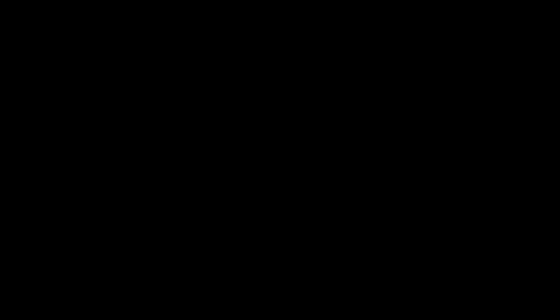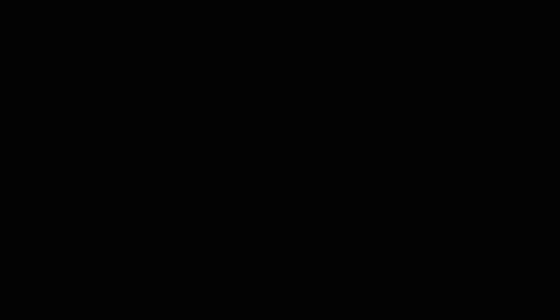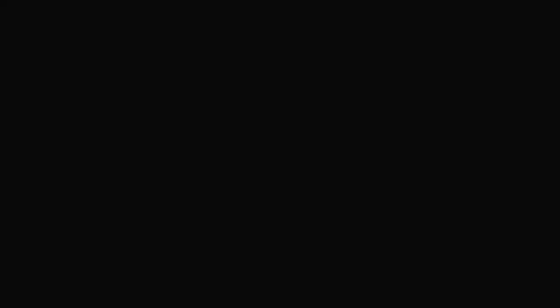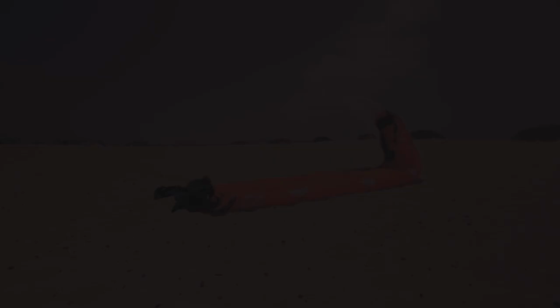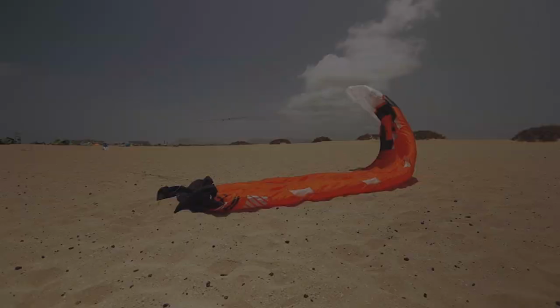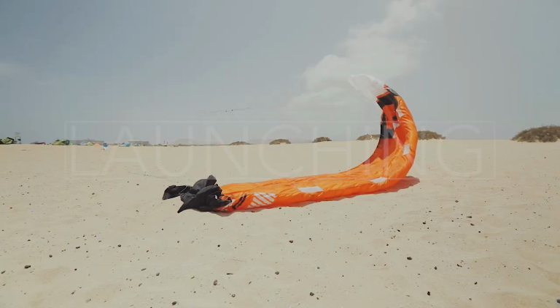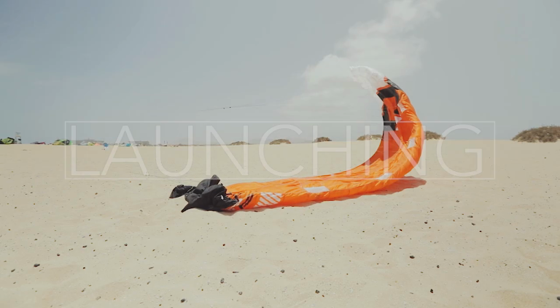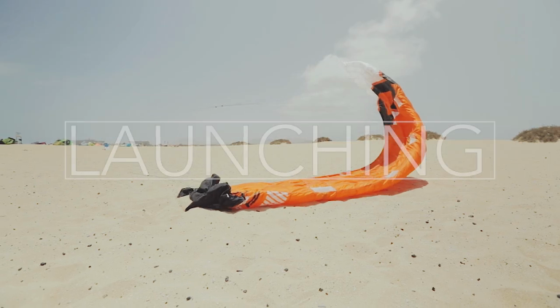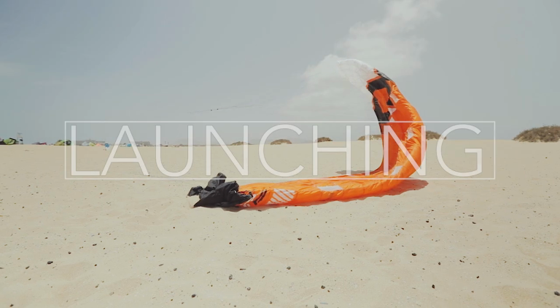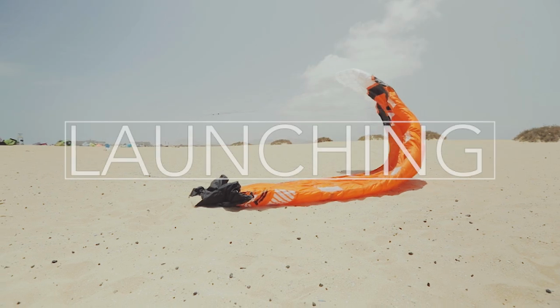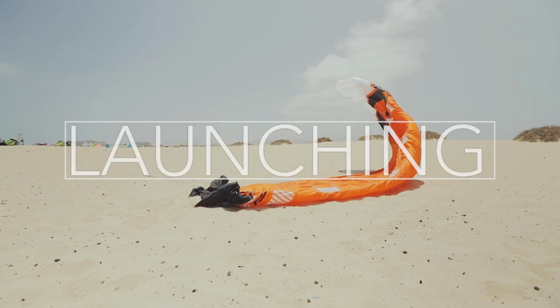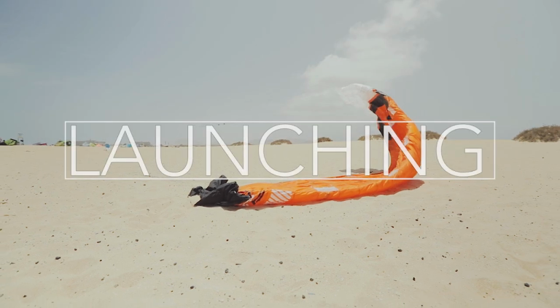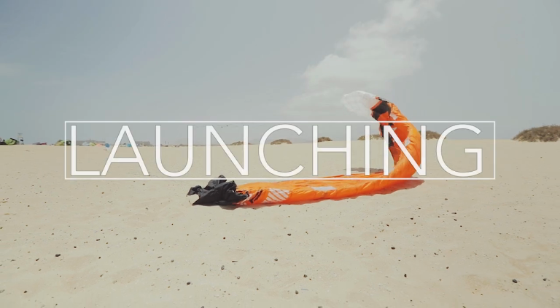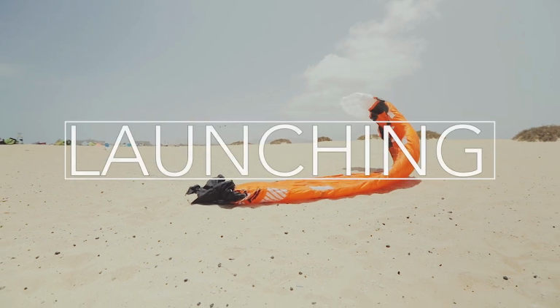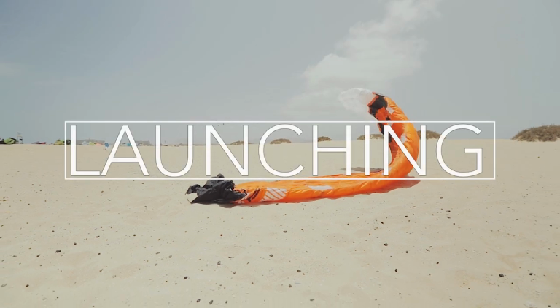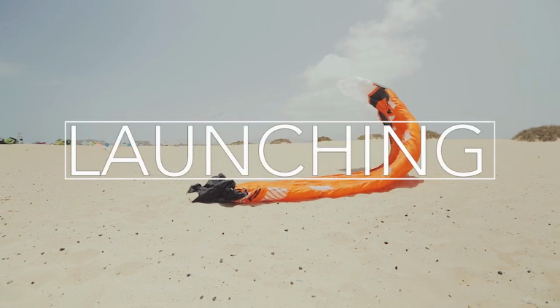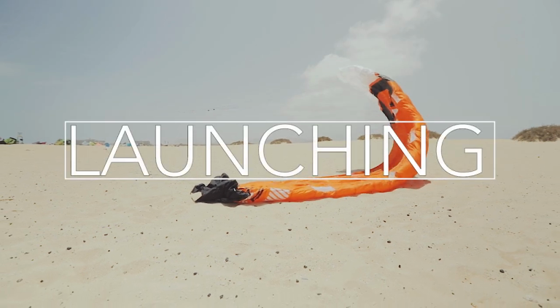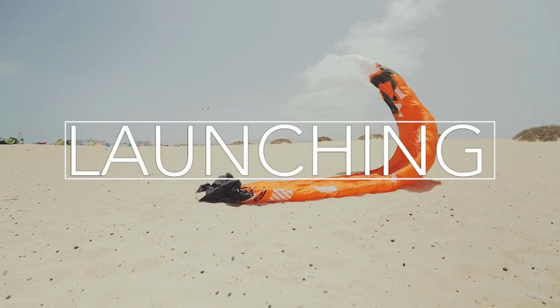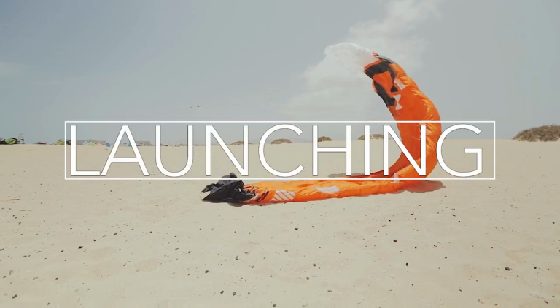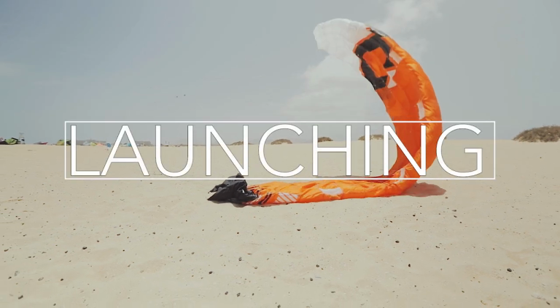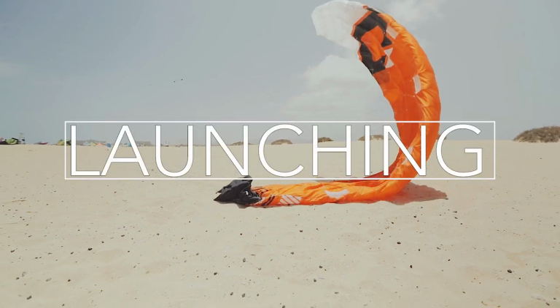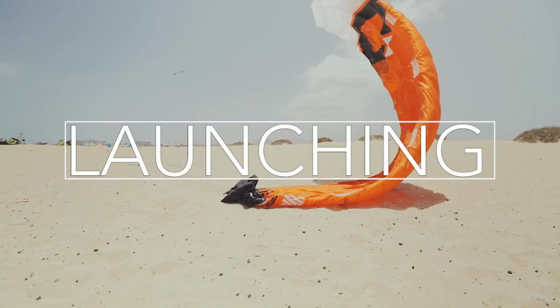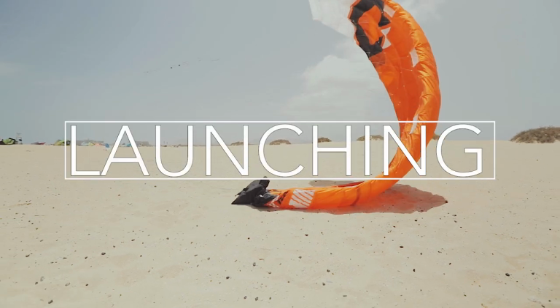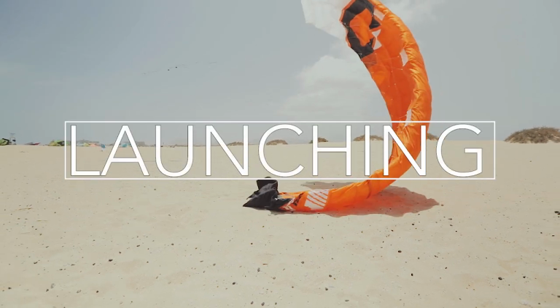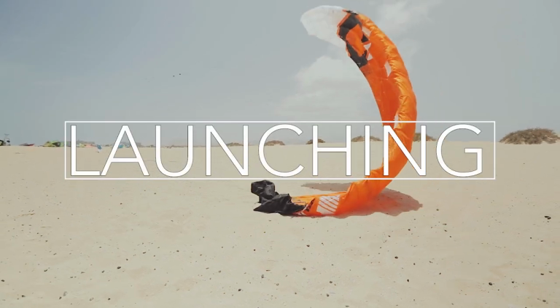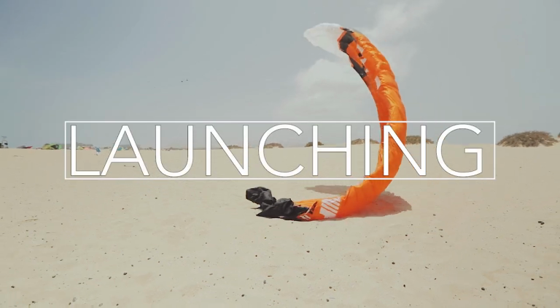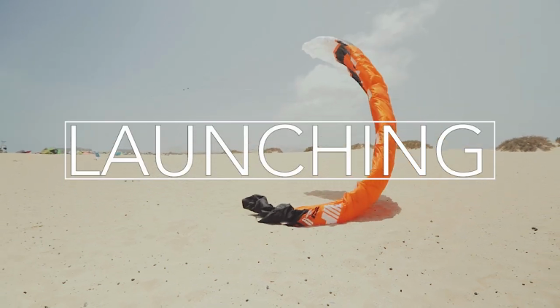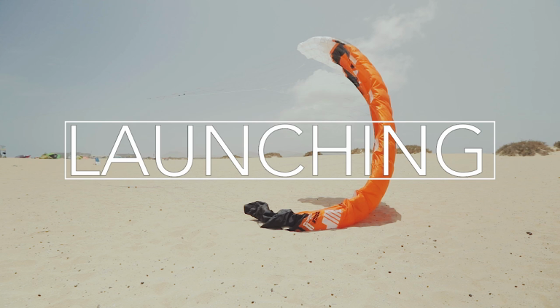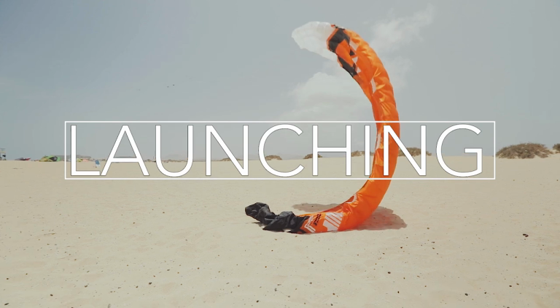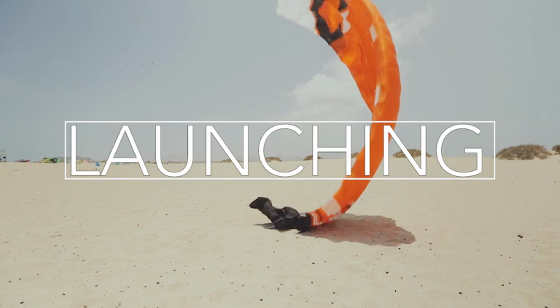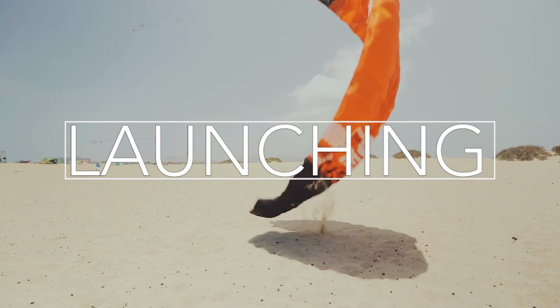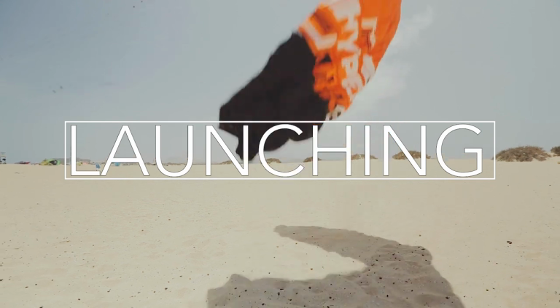In the next video, we will show you how to launch your kite. Click on the screen to go to the next video.